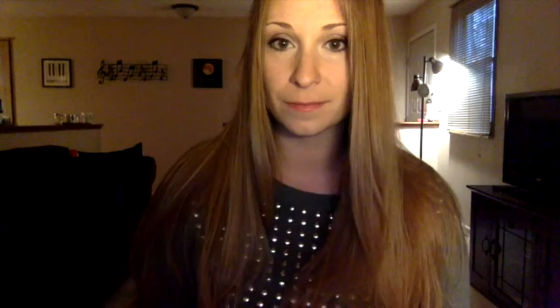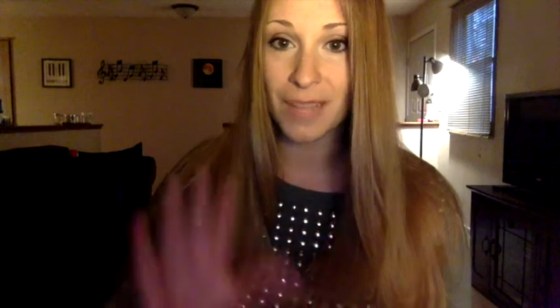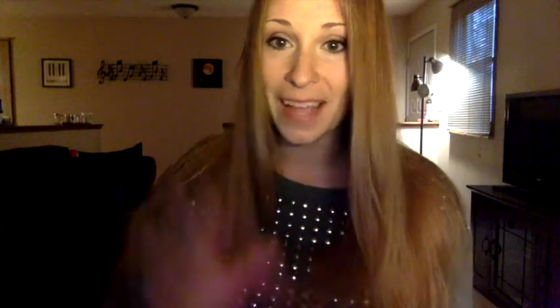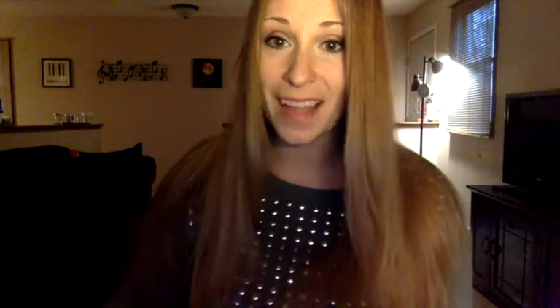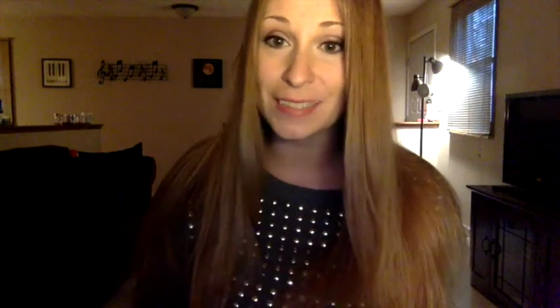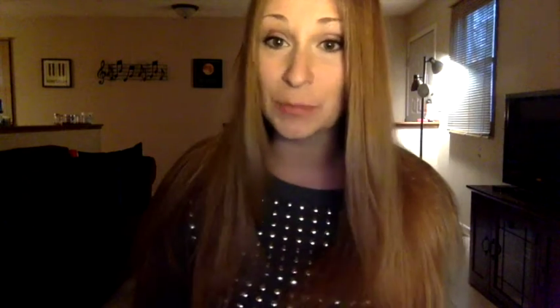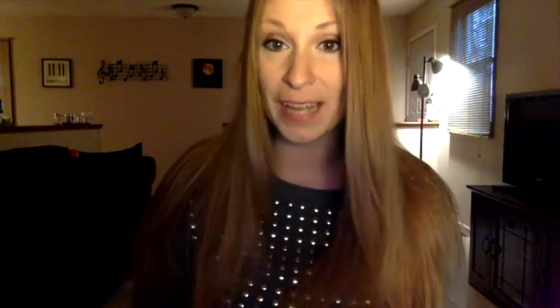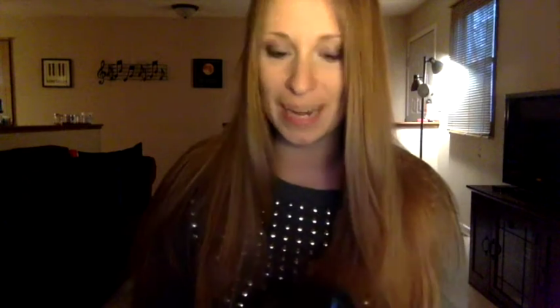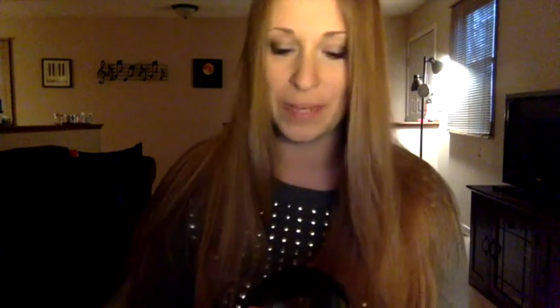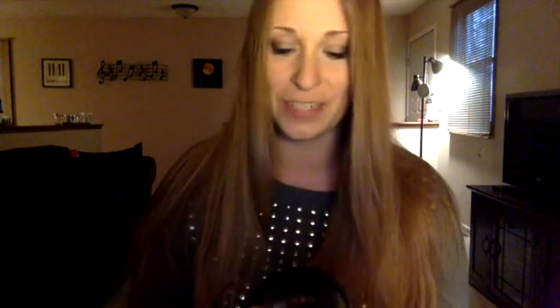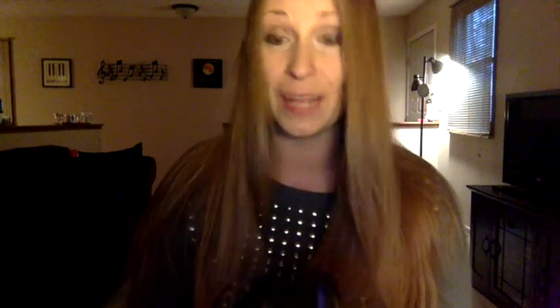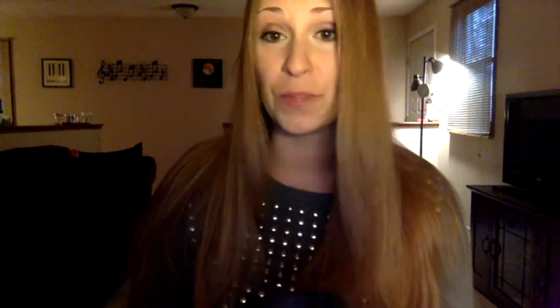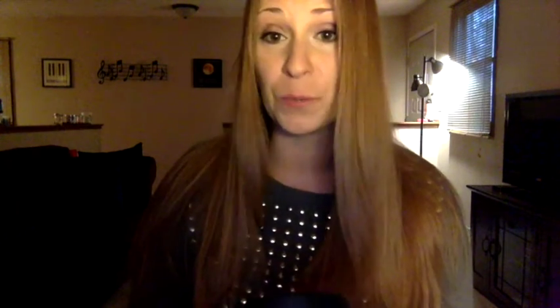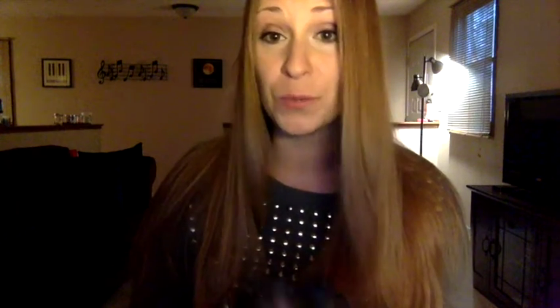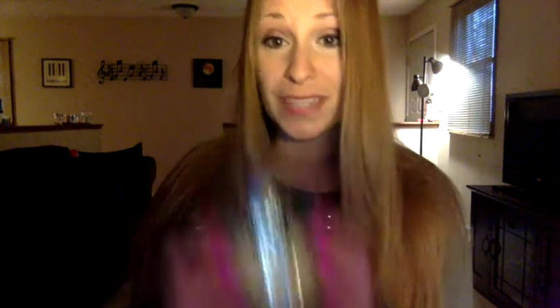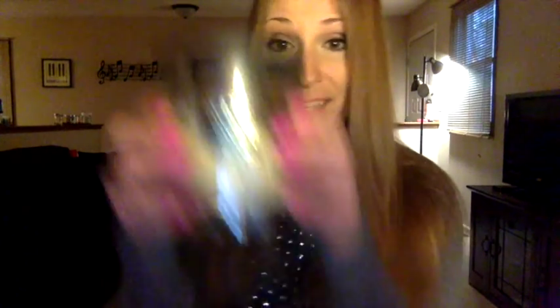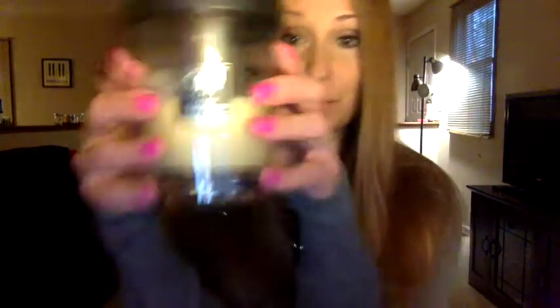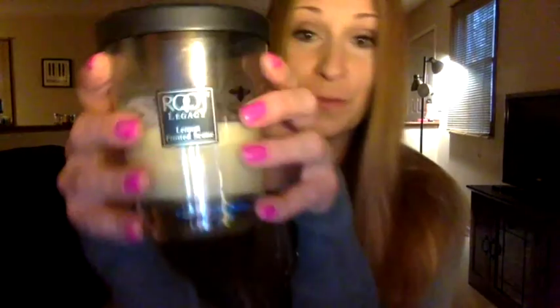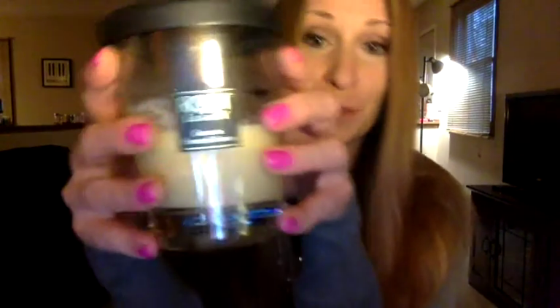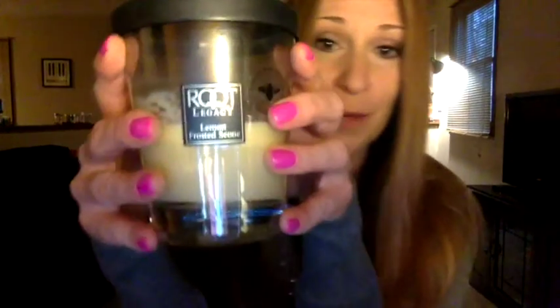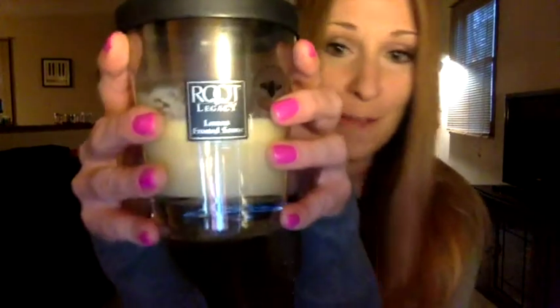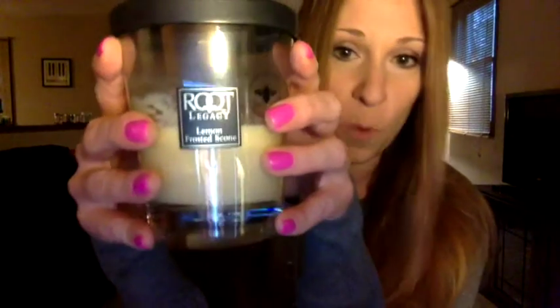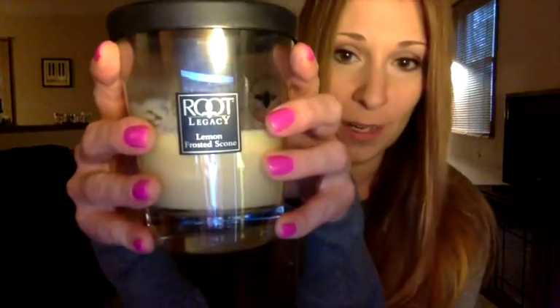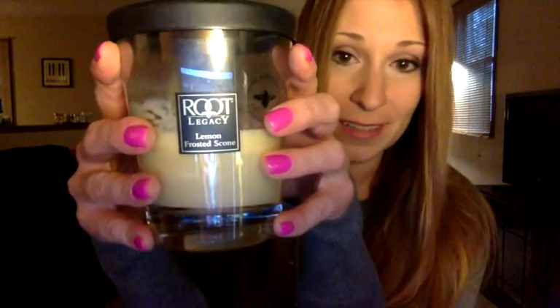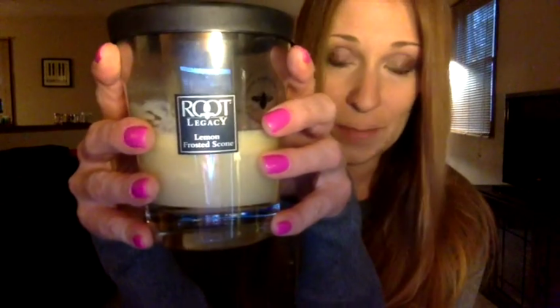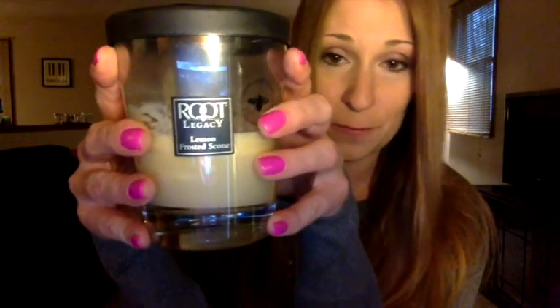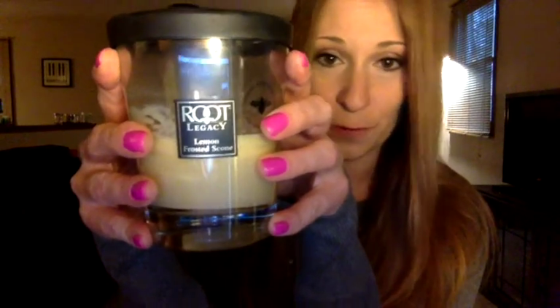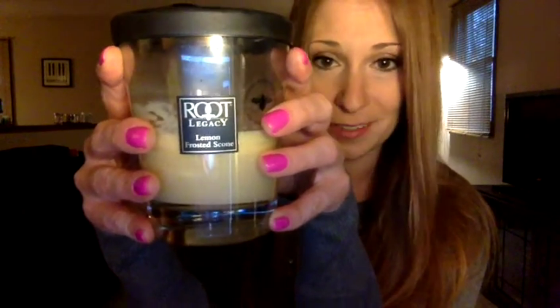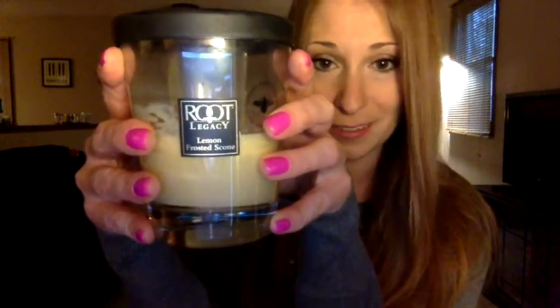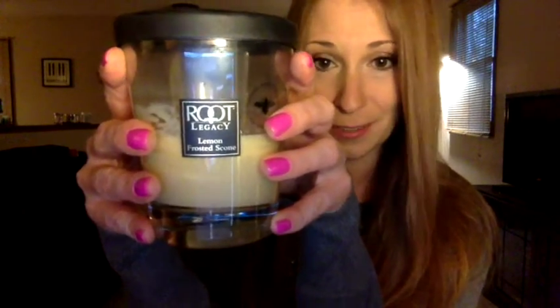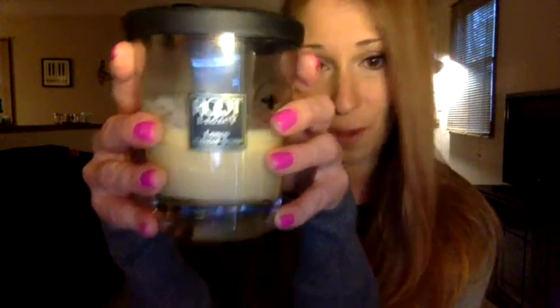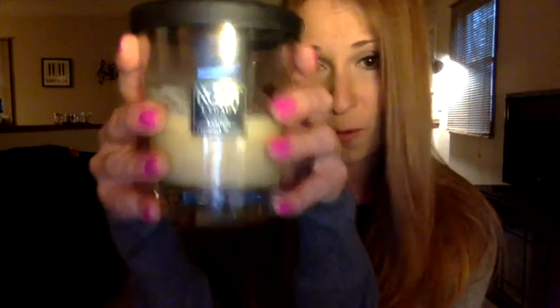Hey guys, it's Bren, and I'm here today with a Root candle review for Lemon Frosted Scone.